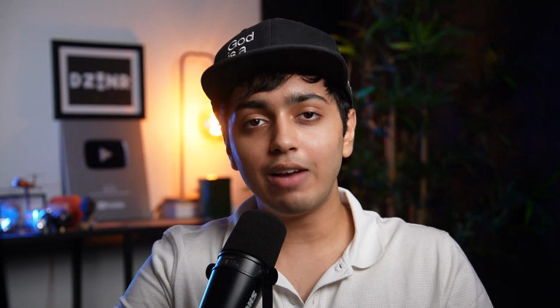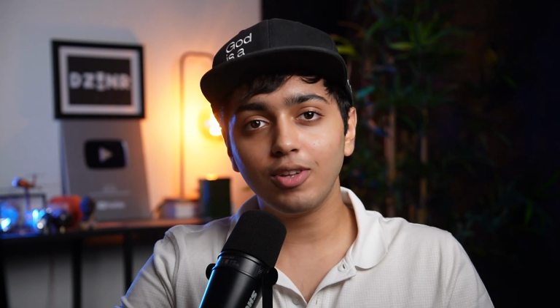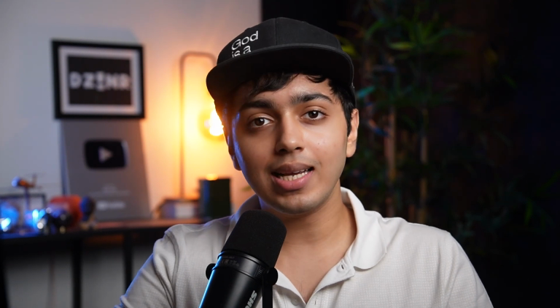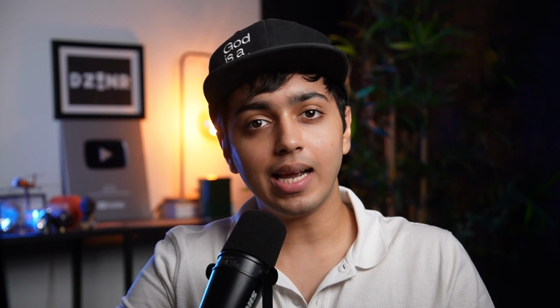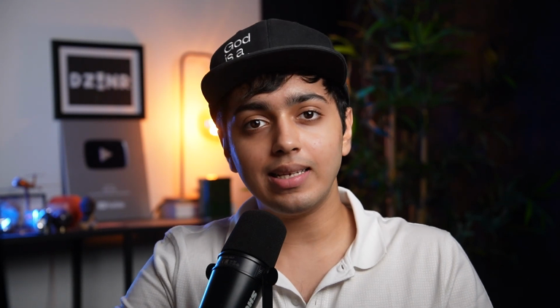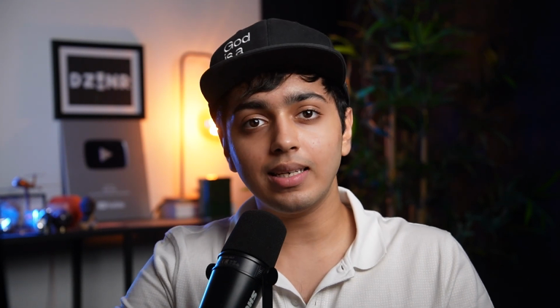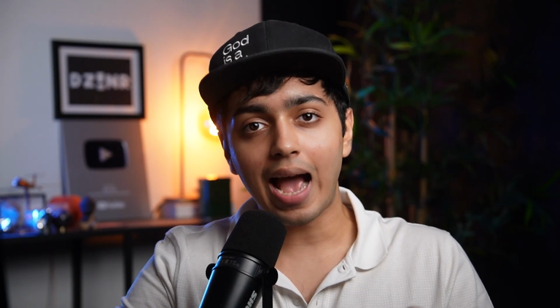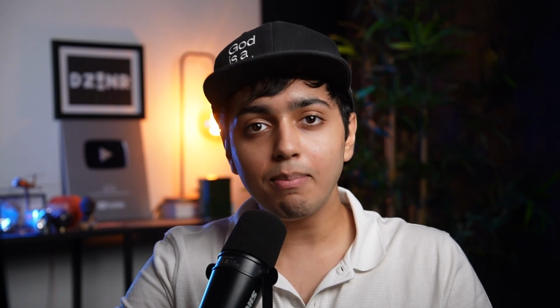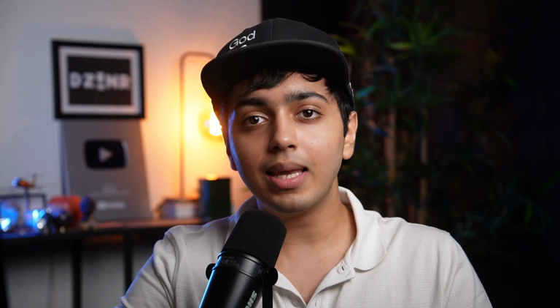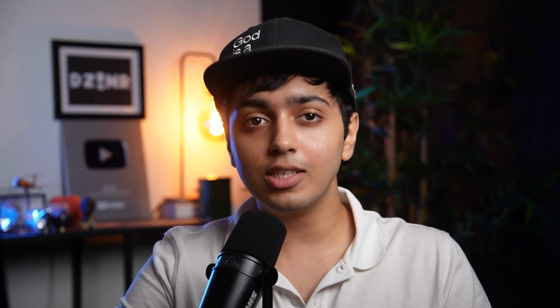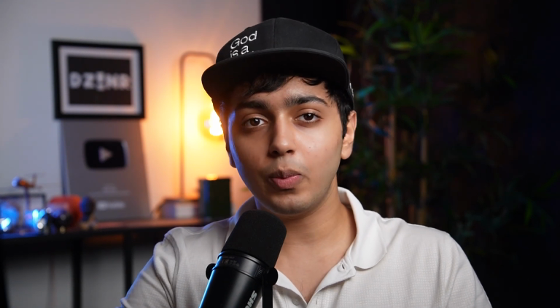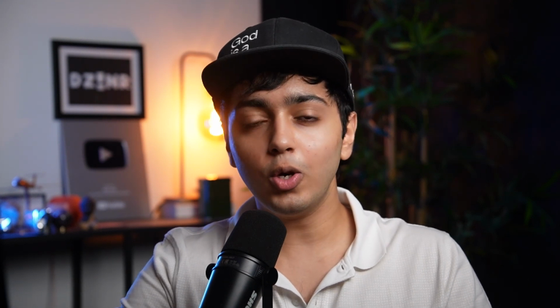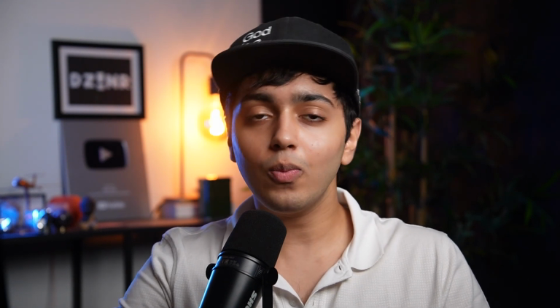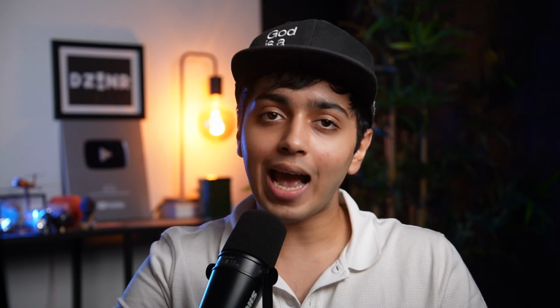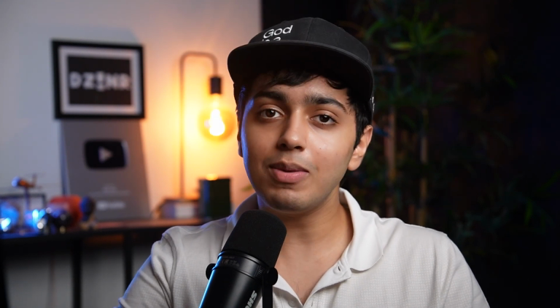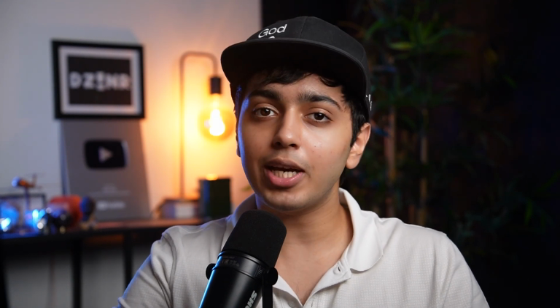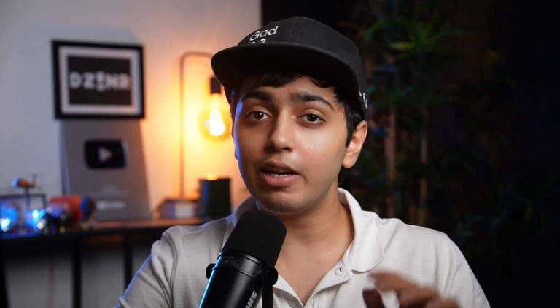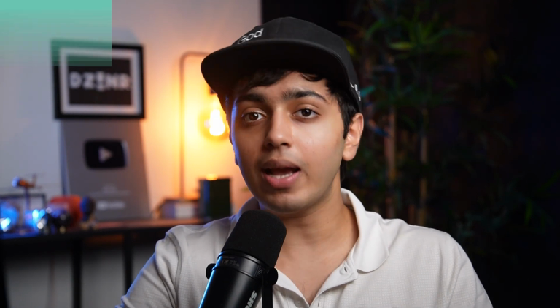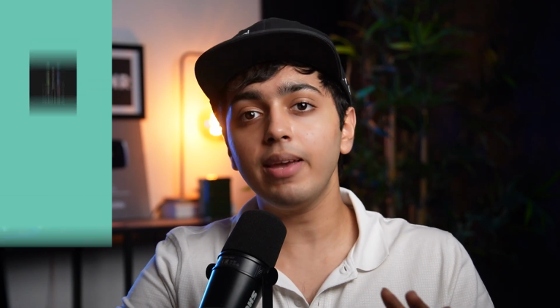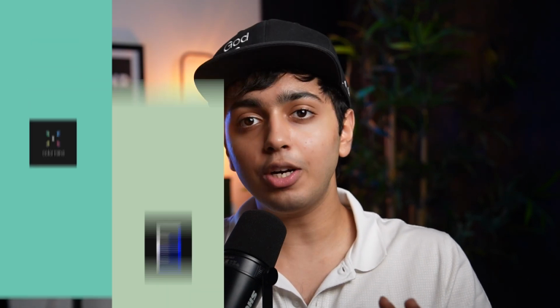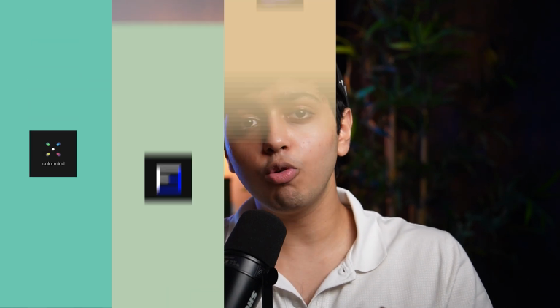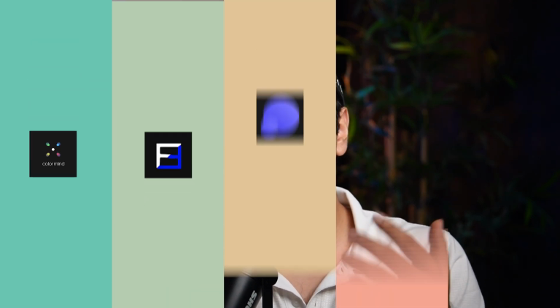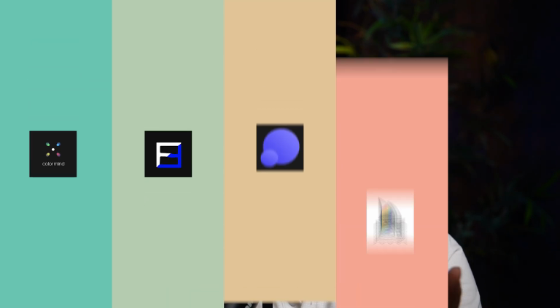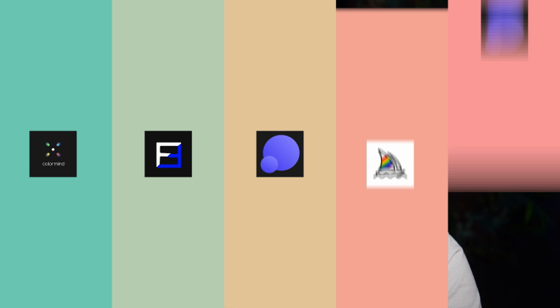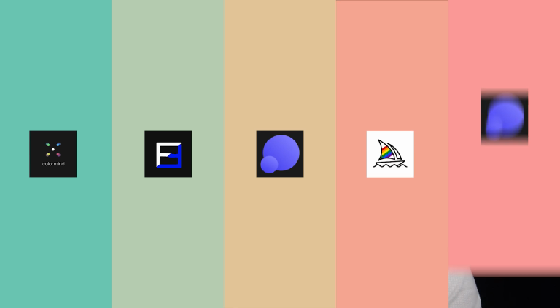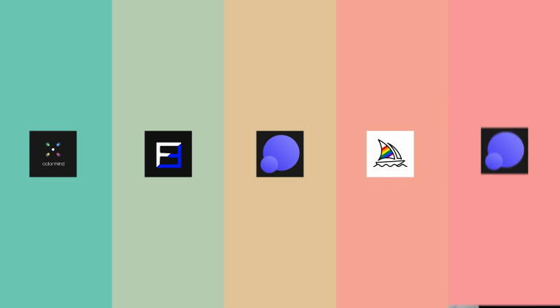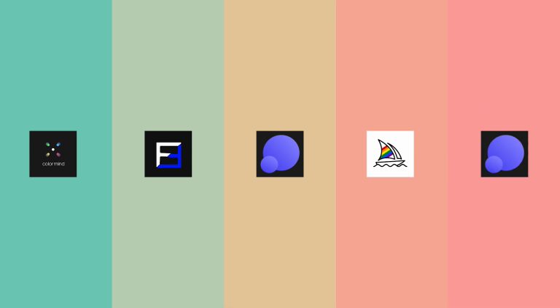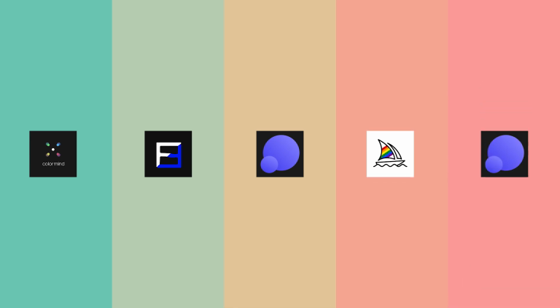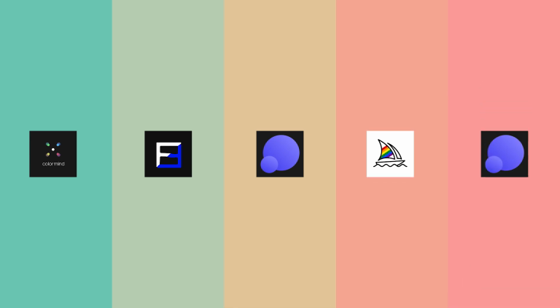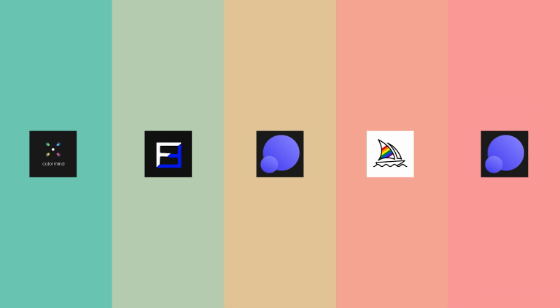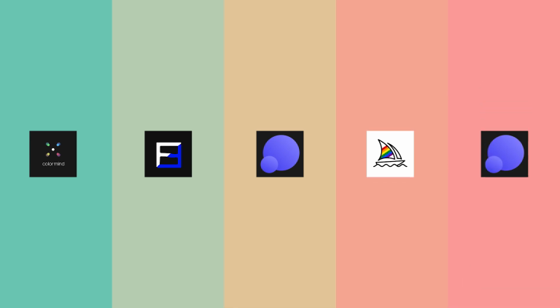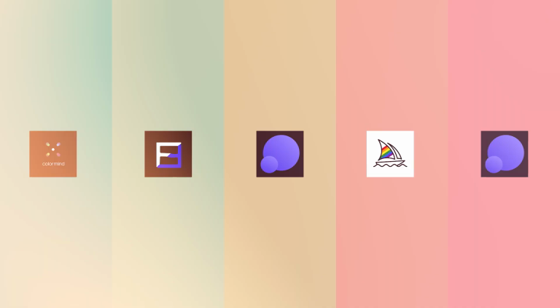And for that exact reason, I'm making this video where I'll be sharing five AI tools you can use if you are a graphic designer.